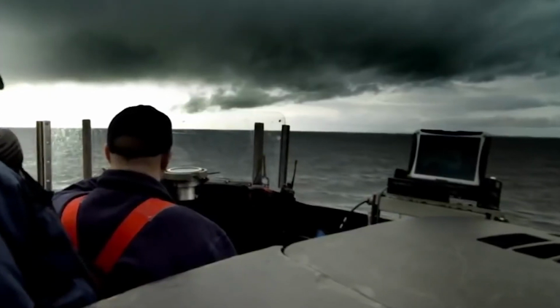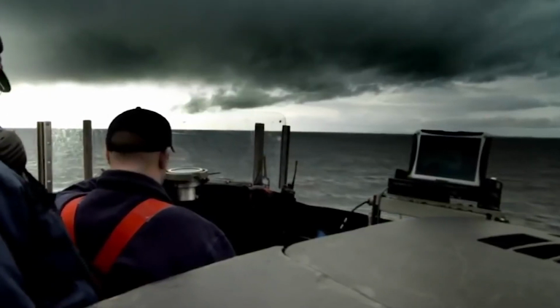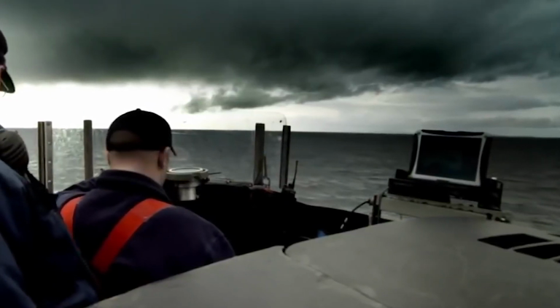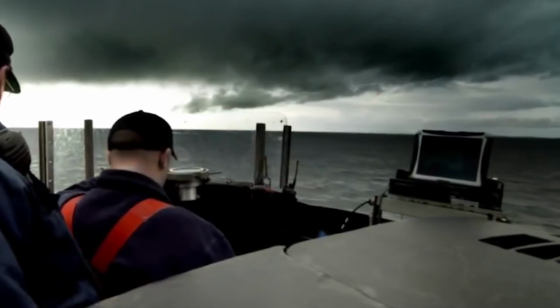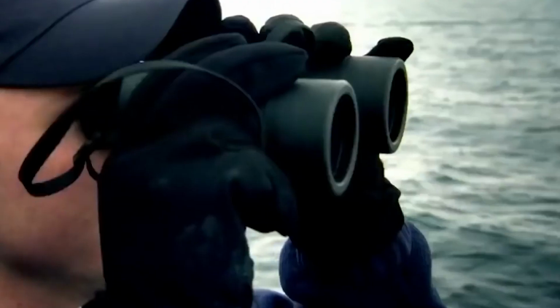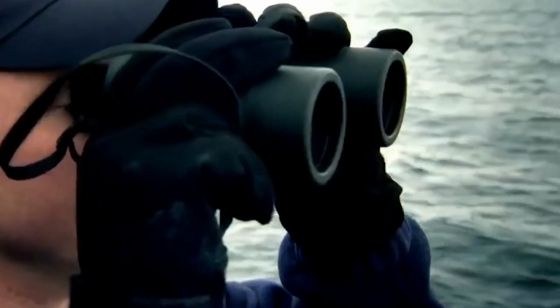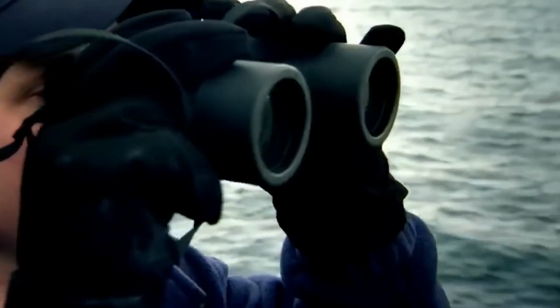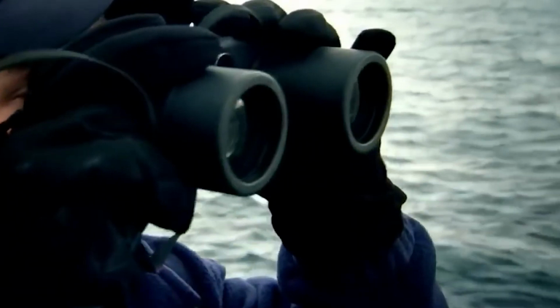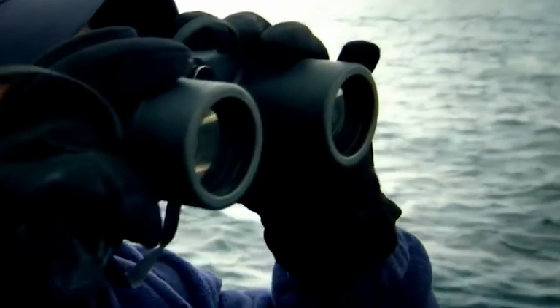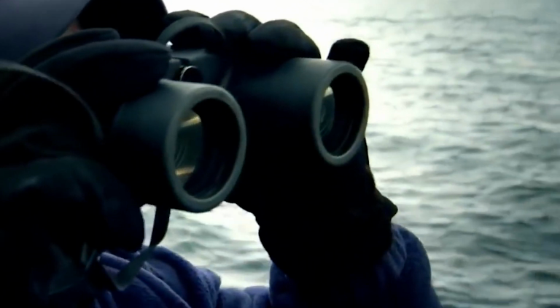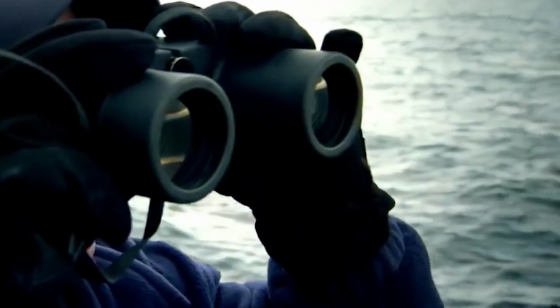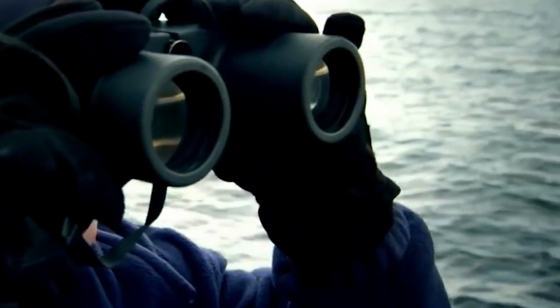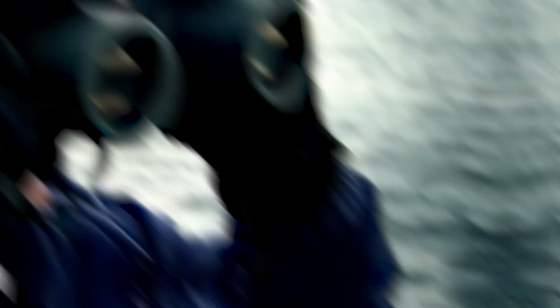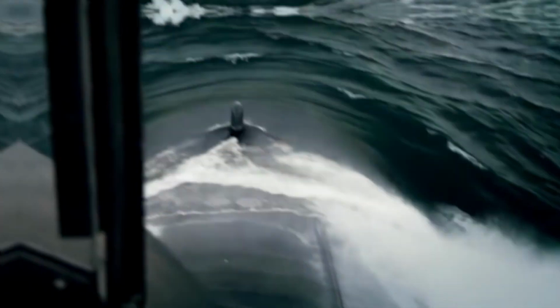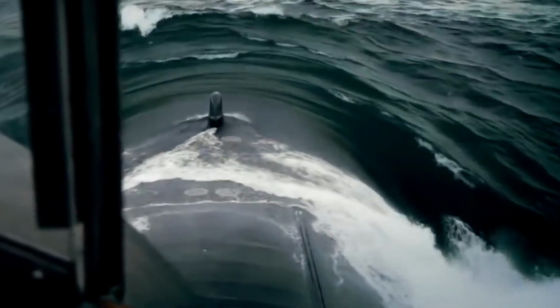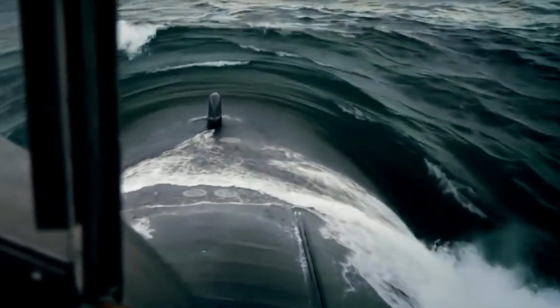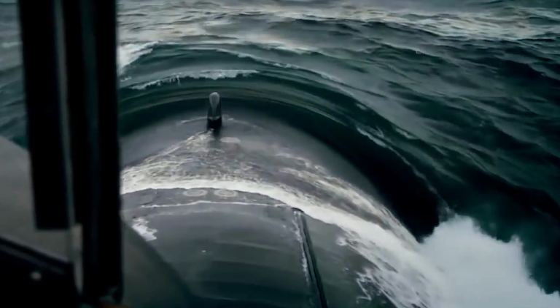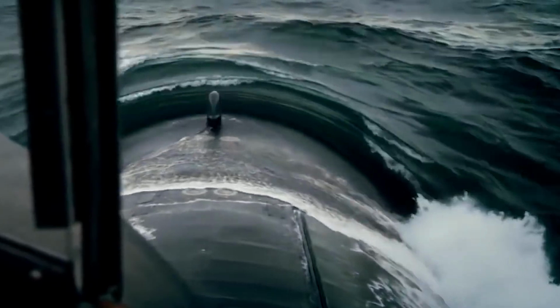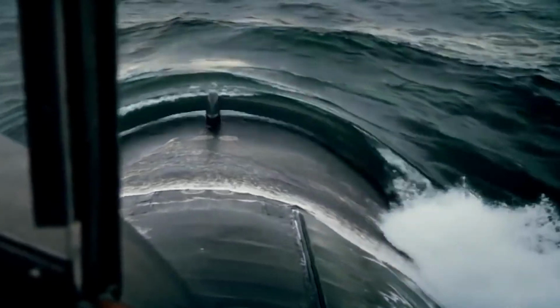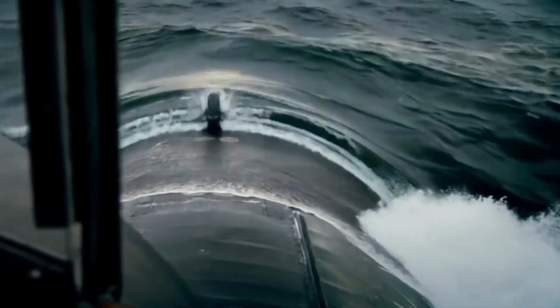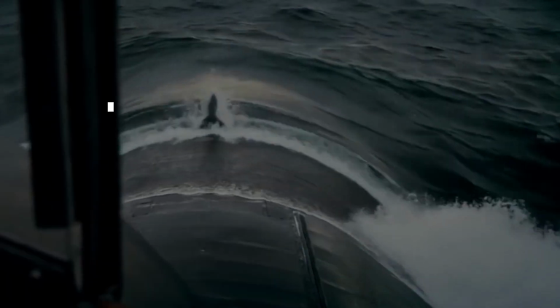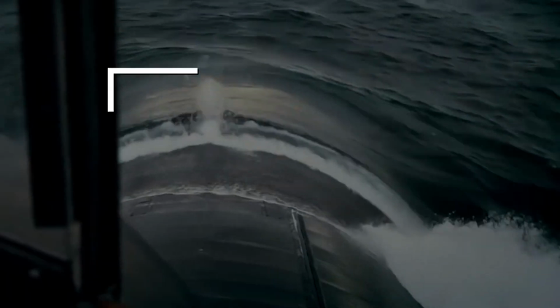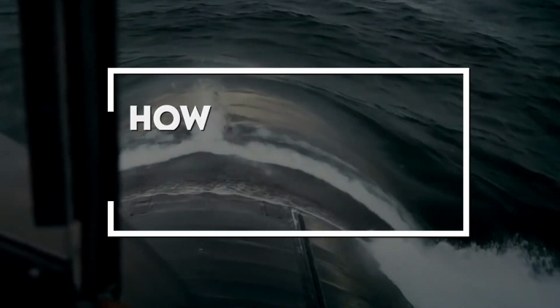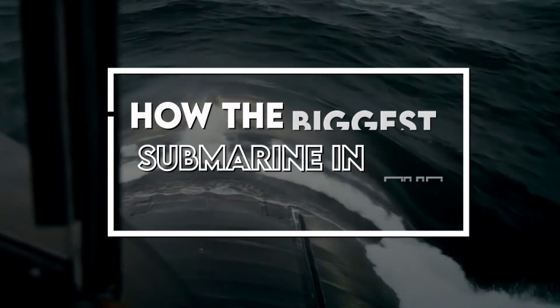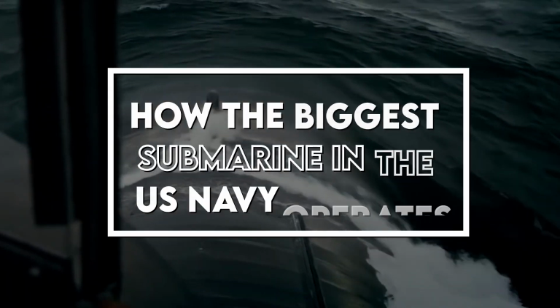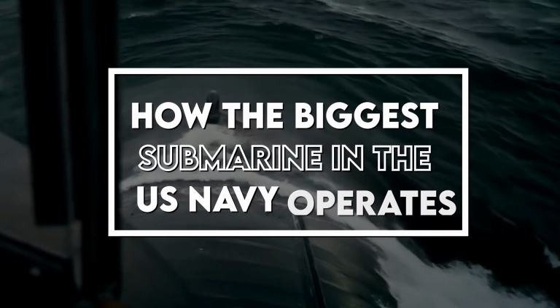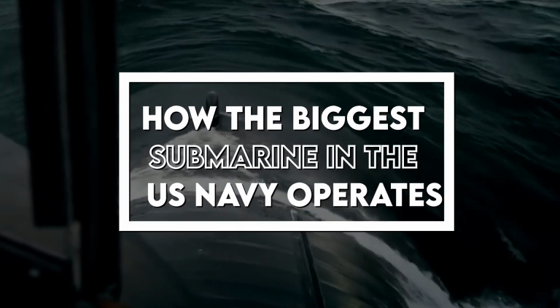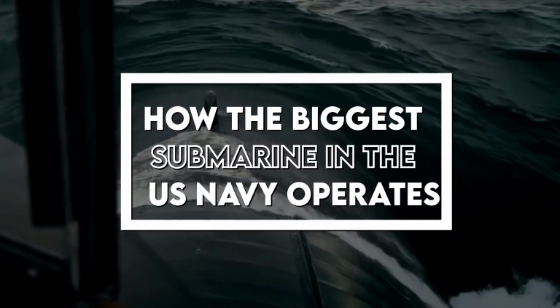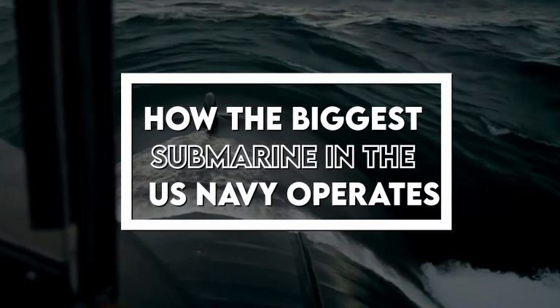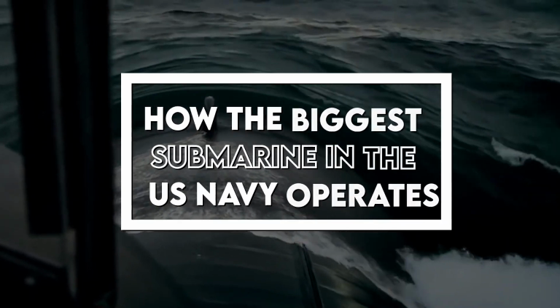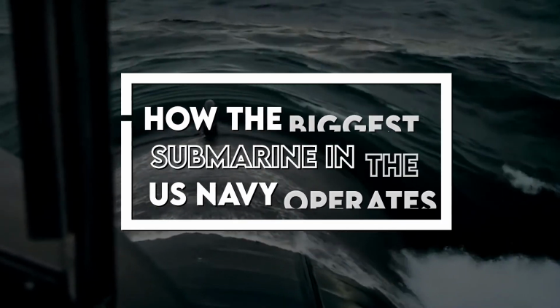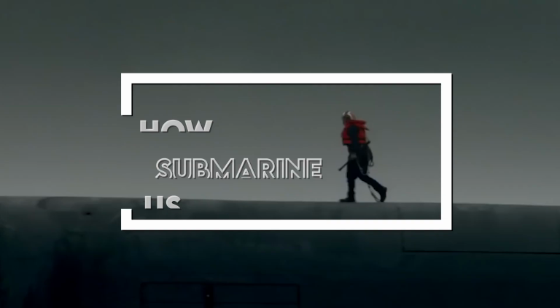Hello, everyone. Welcome back to the channel. In this video, we will talk about how the biggest submarine in the US Navy operates.